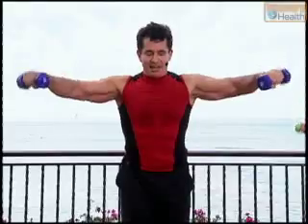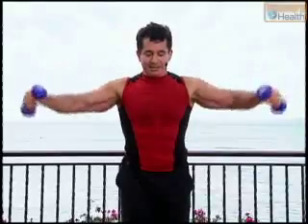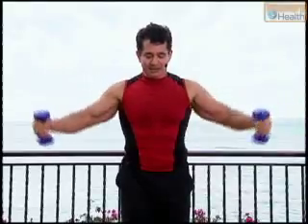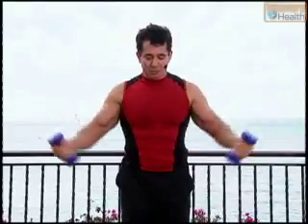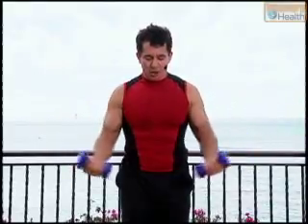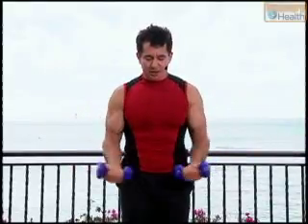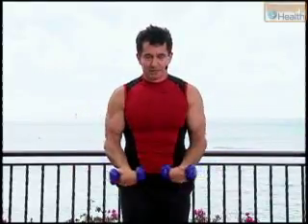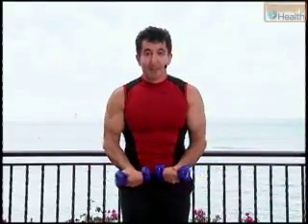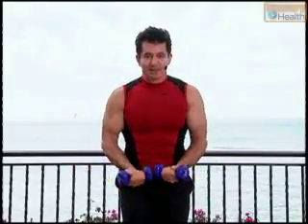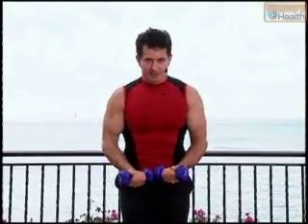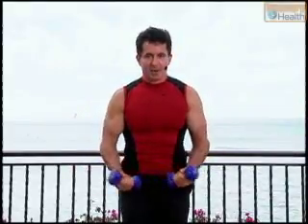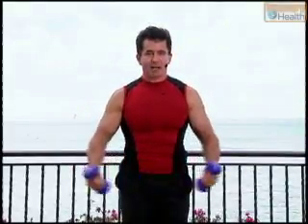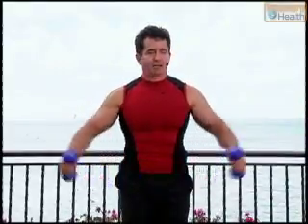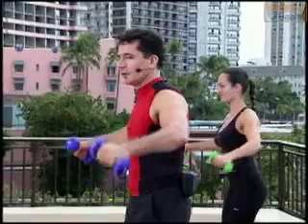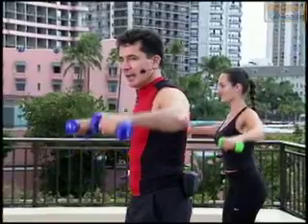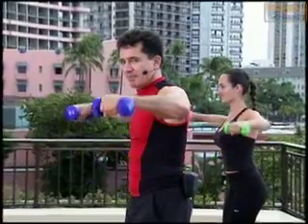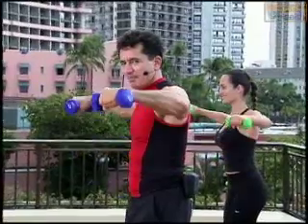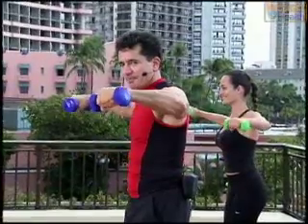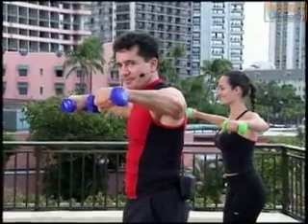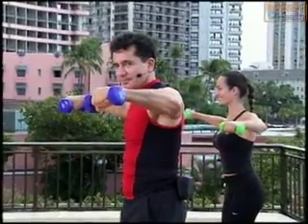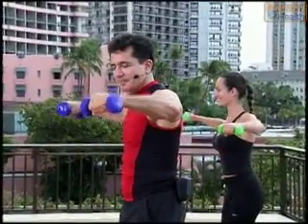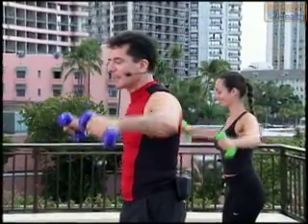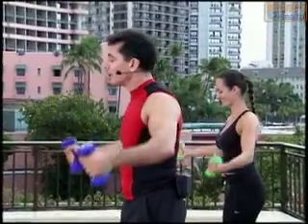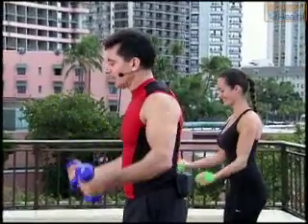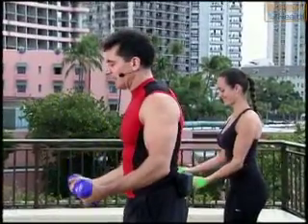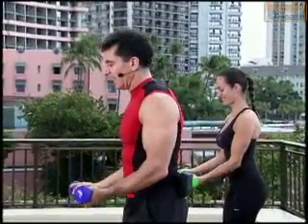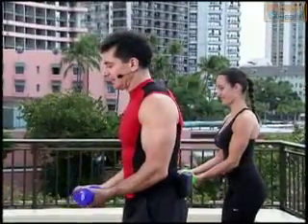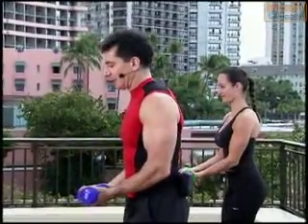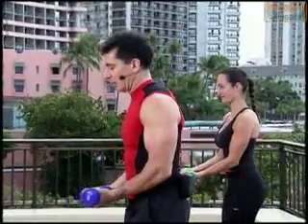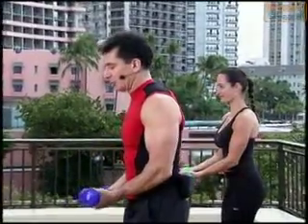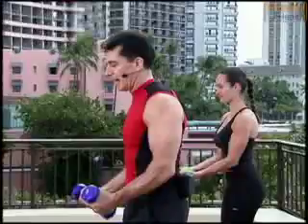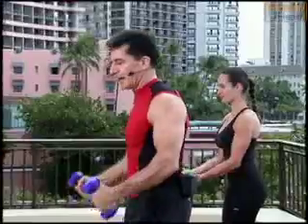Excellent work. Come on, squeeze it up. Nice. One more time.